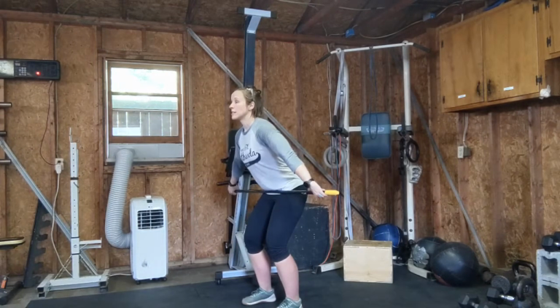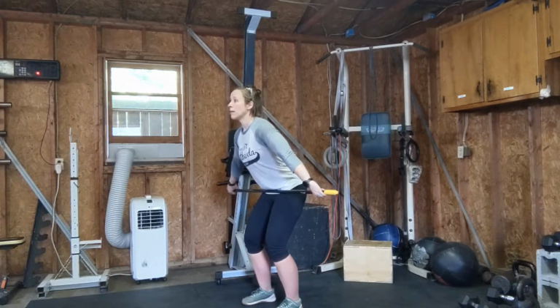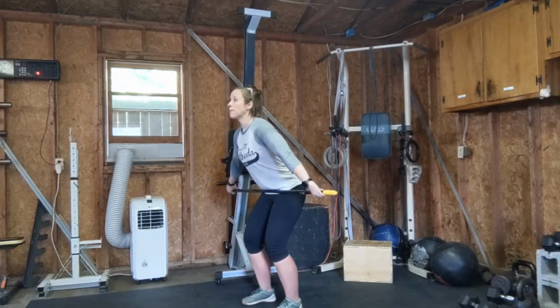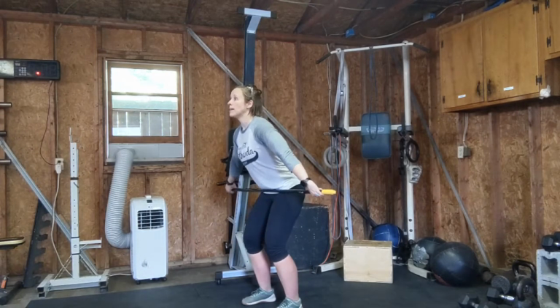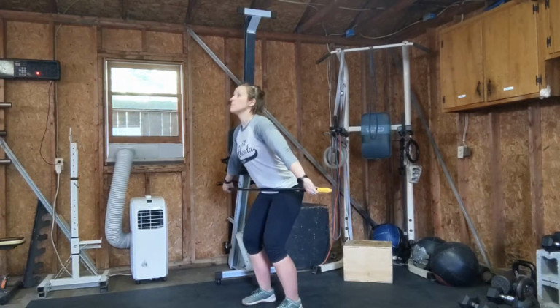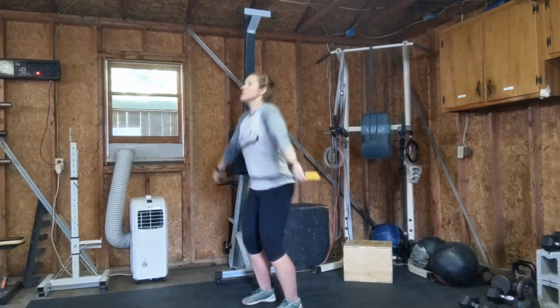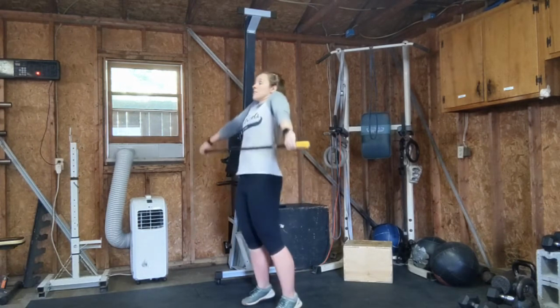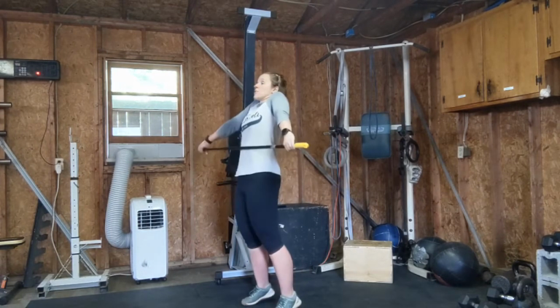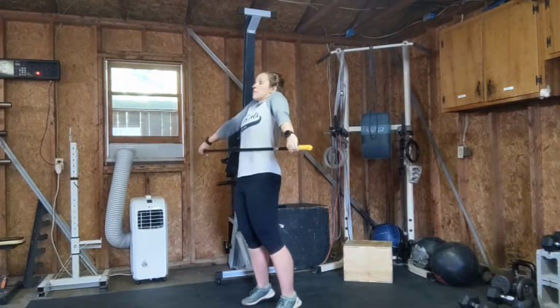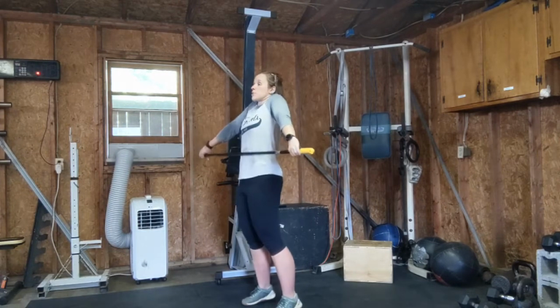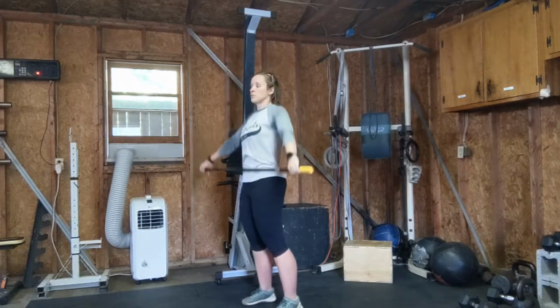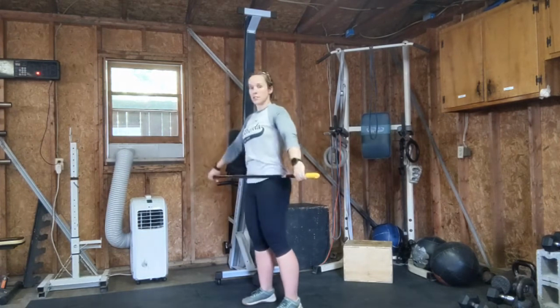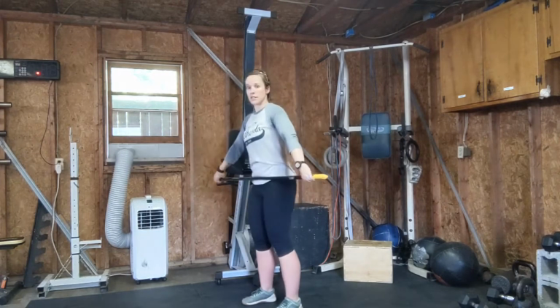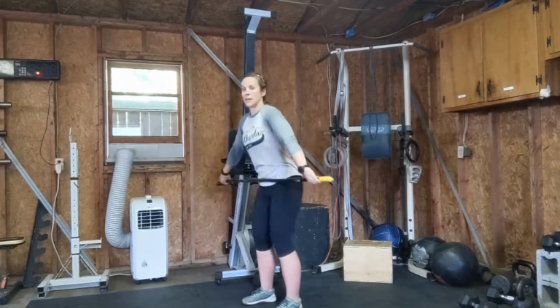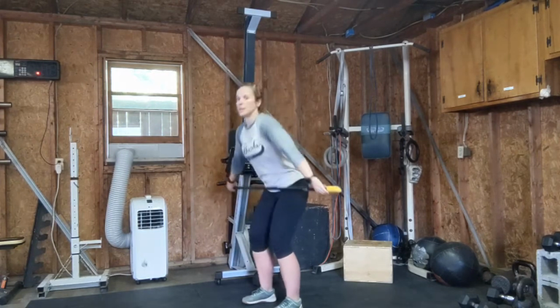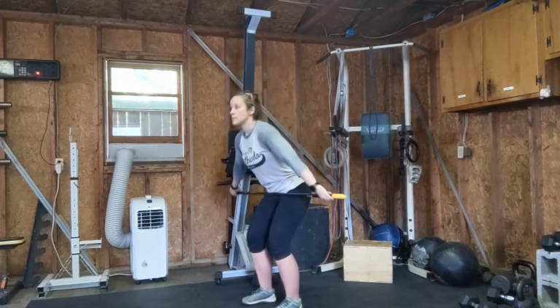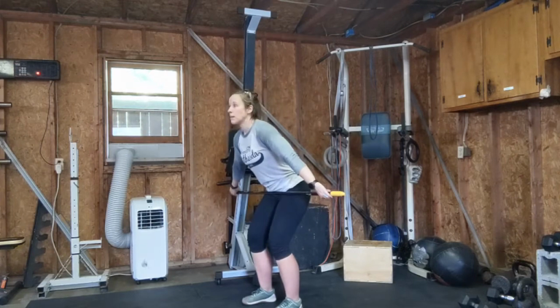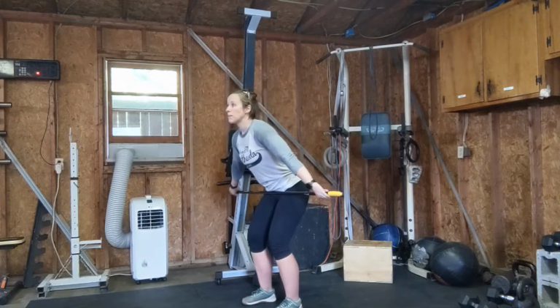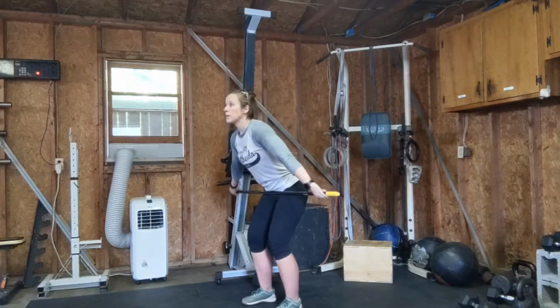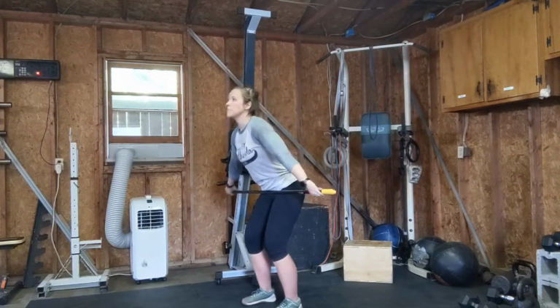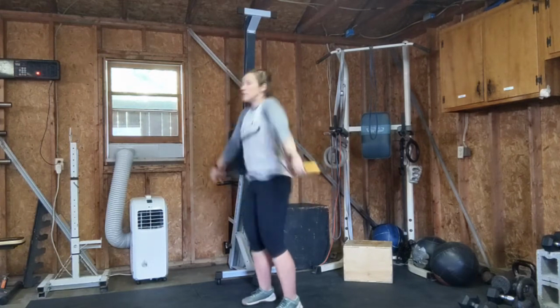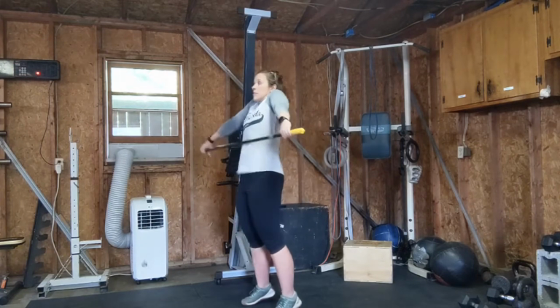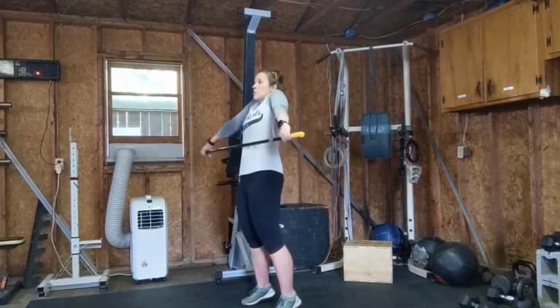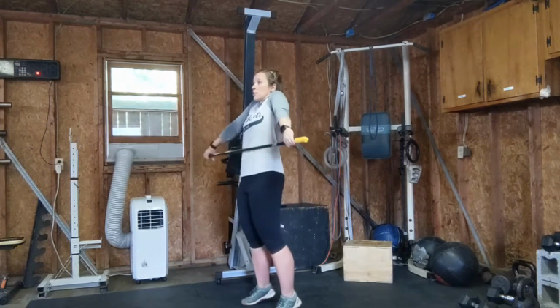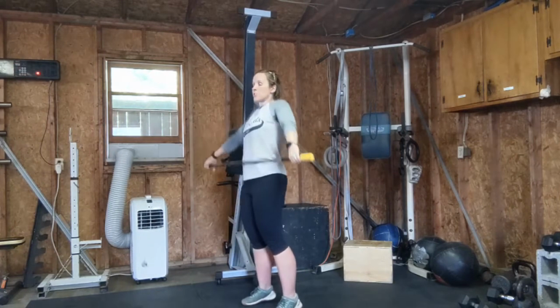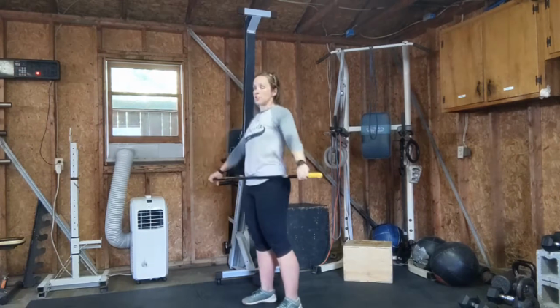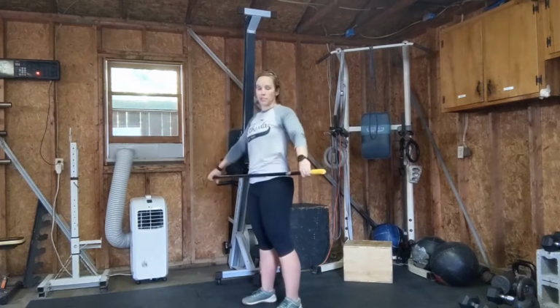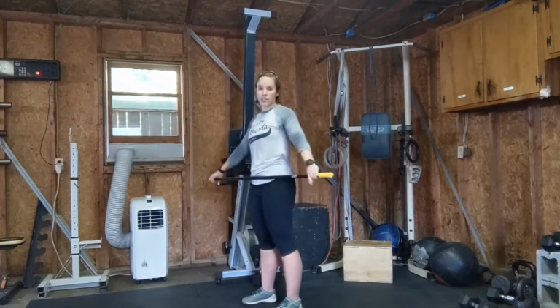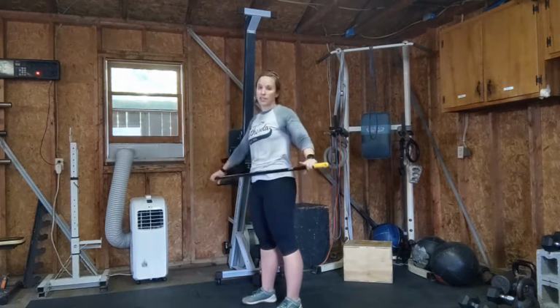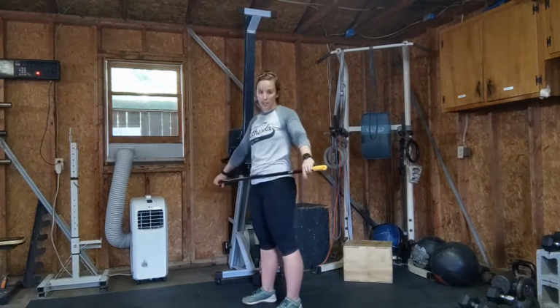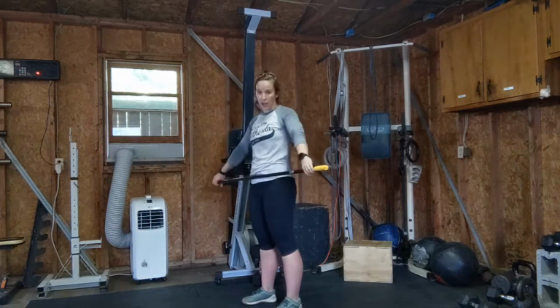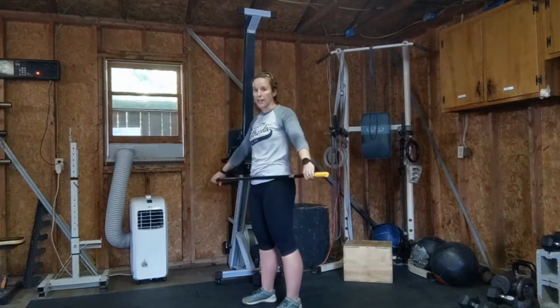I'm just going to pop my hips and shrug my shoulders. Pop hips, shrug your shoulders. Go ahead.